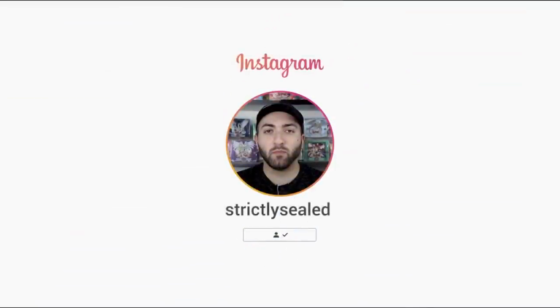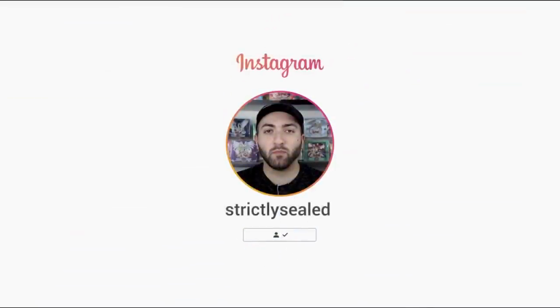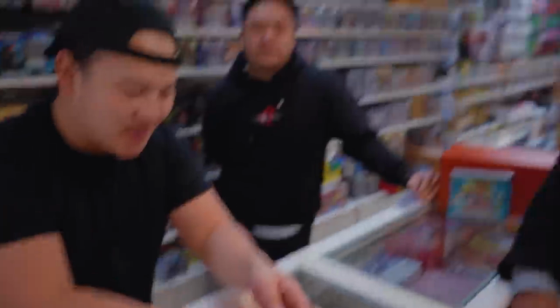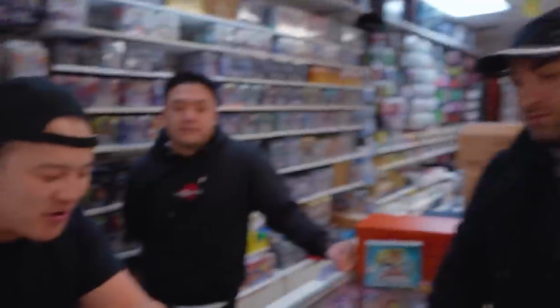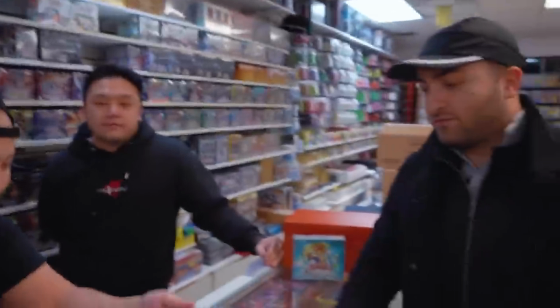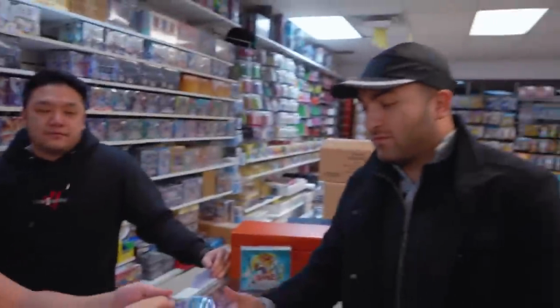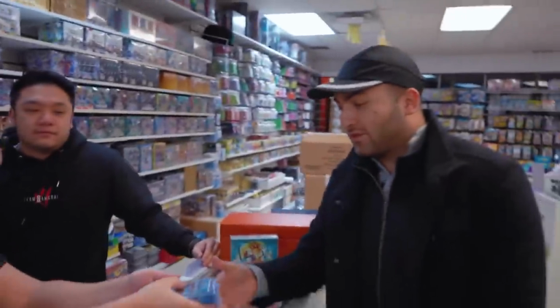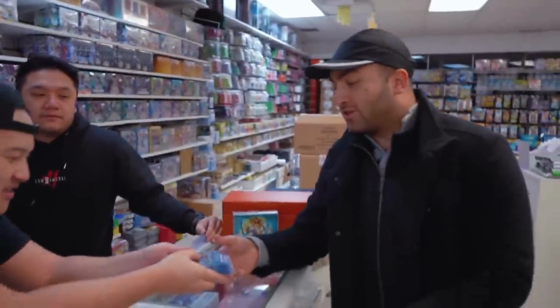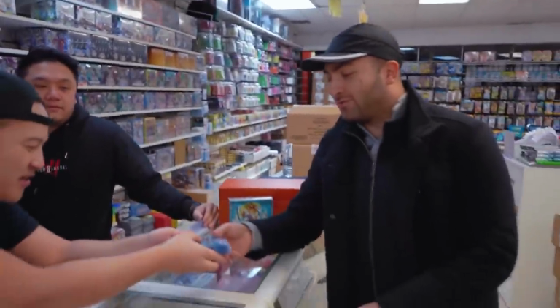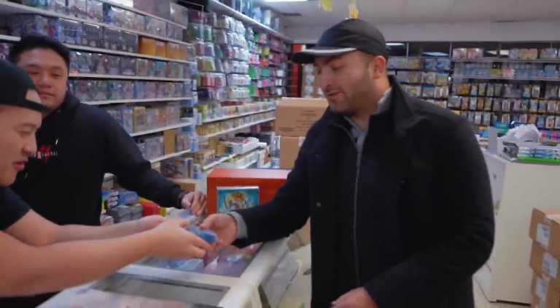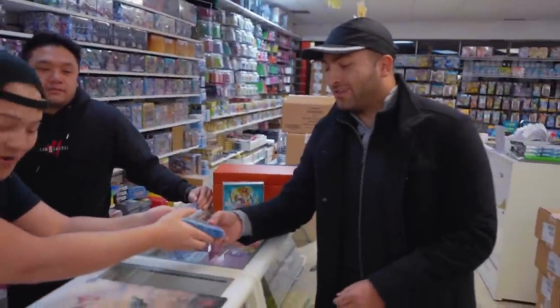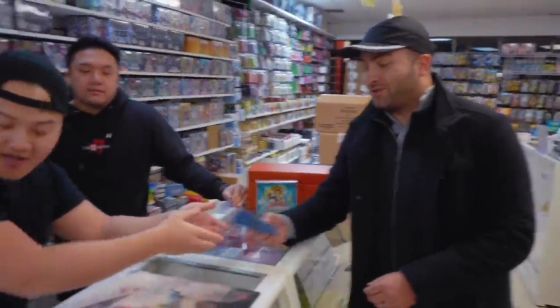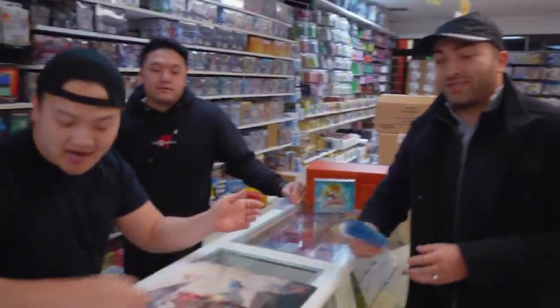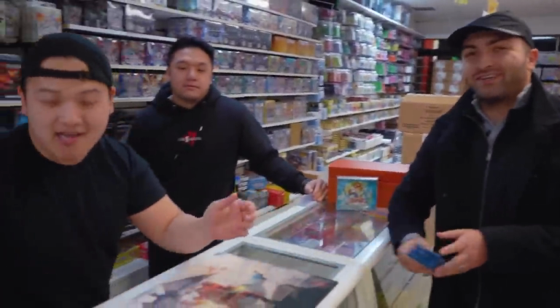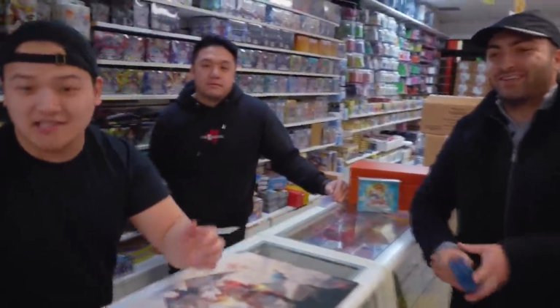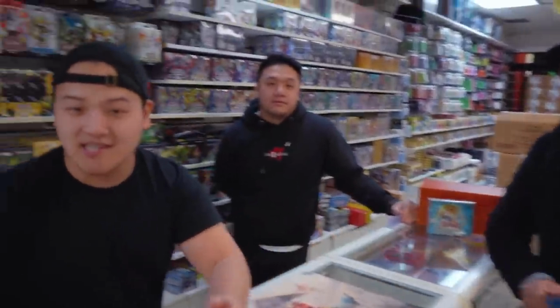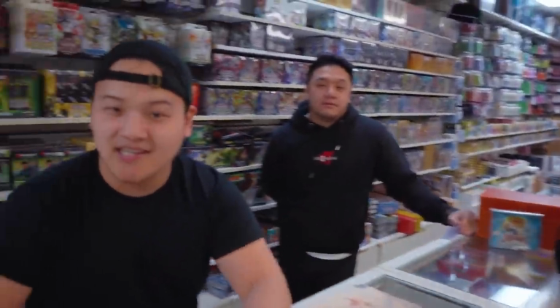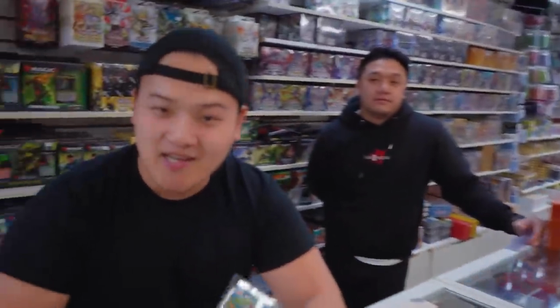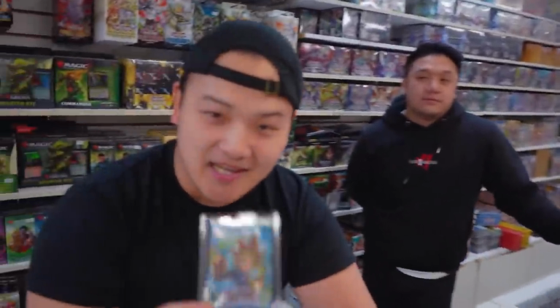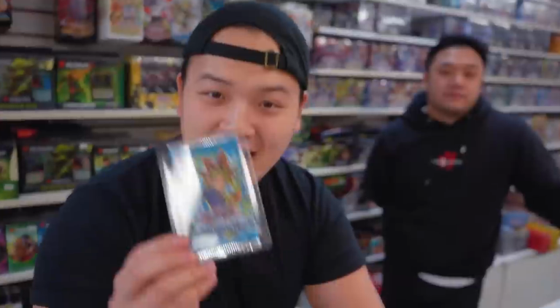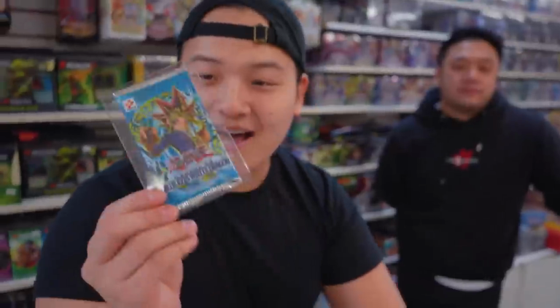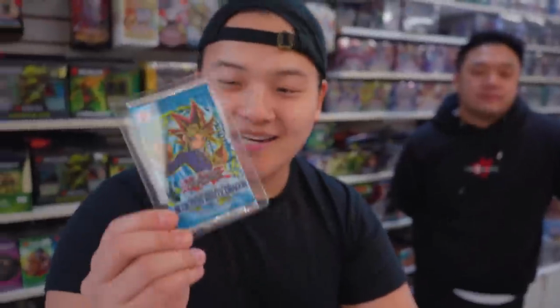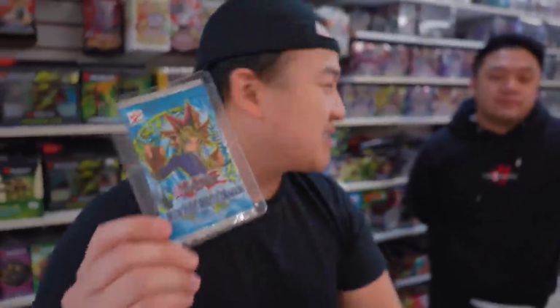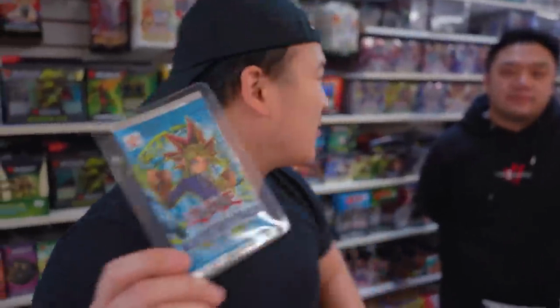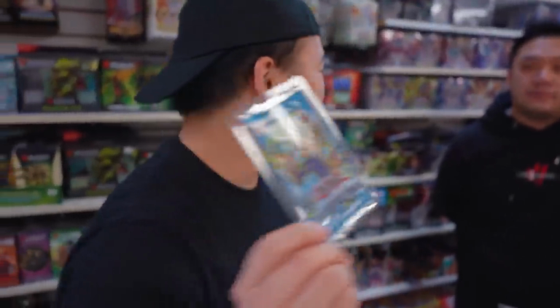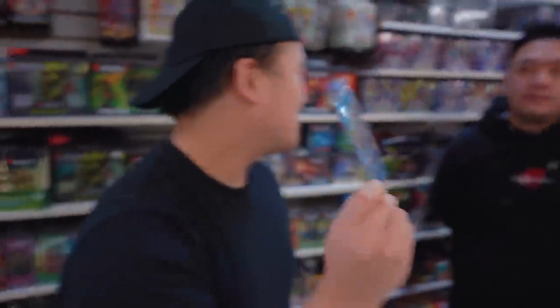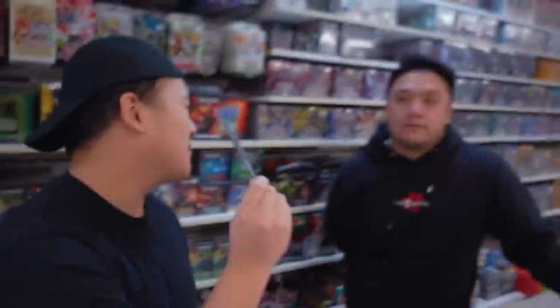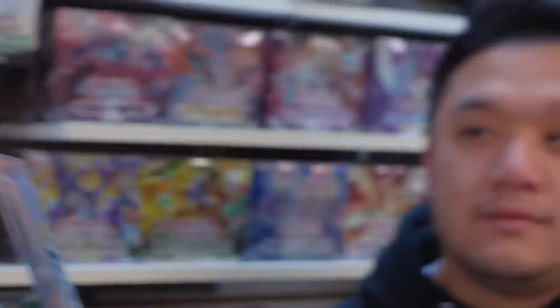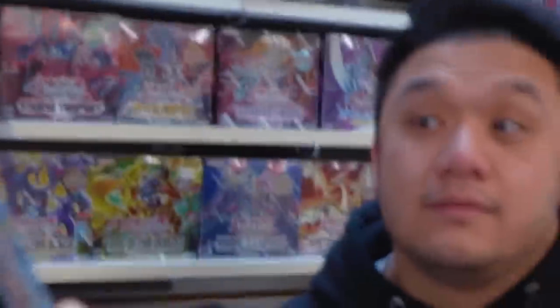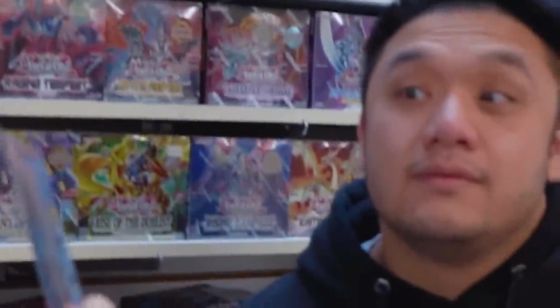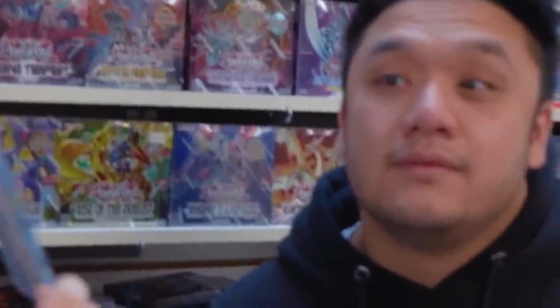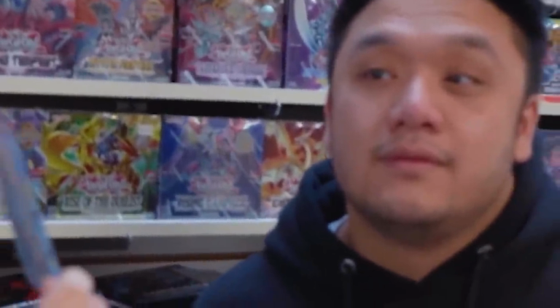Lawrence, which one are you picking for me bro? This one! Alright guys, so Lawrence says the Blue Eyes is in here. Thank you so much, Strictly Sealed — this is it bro!